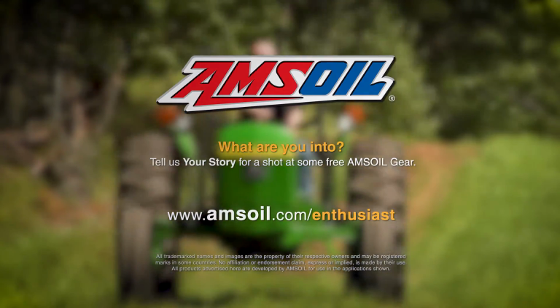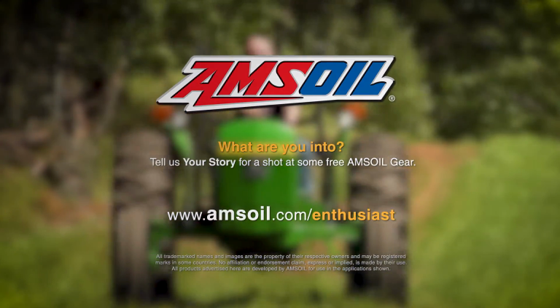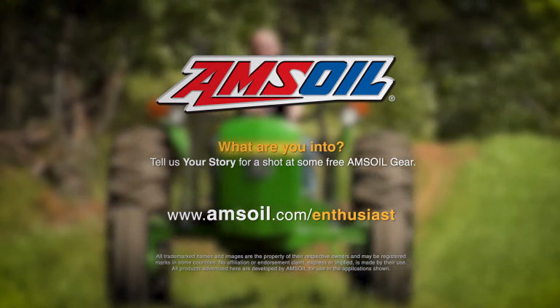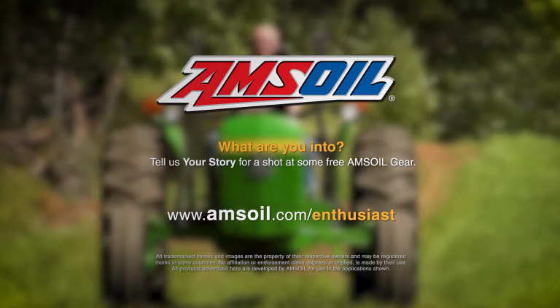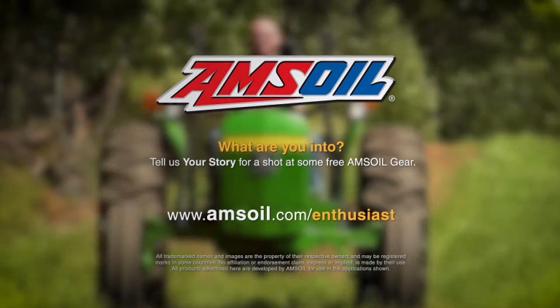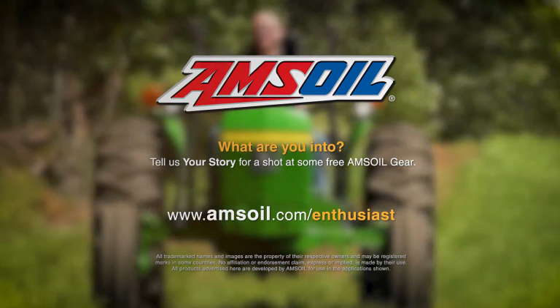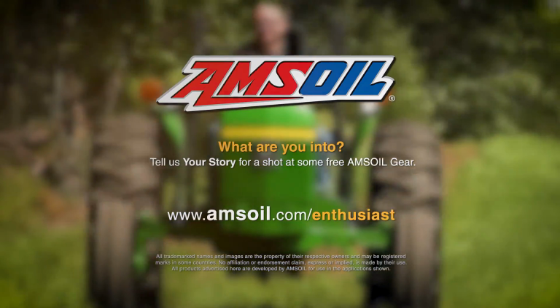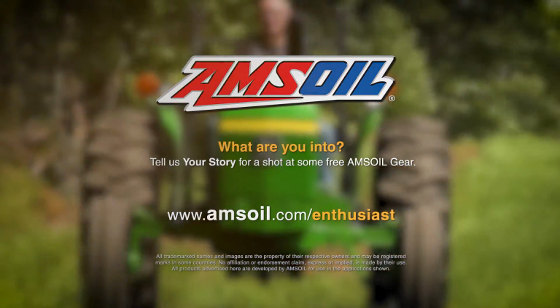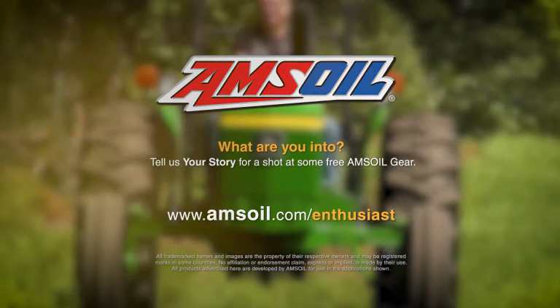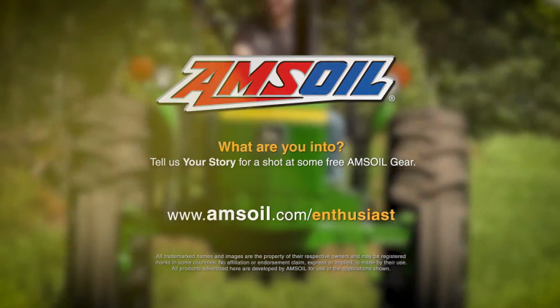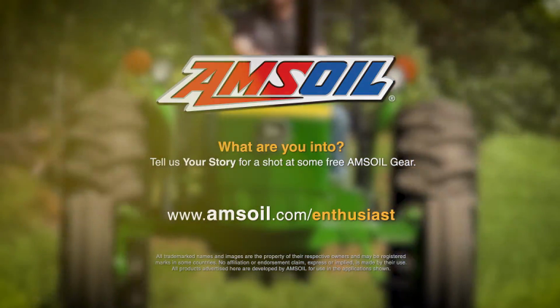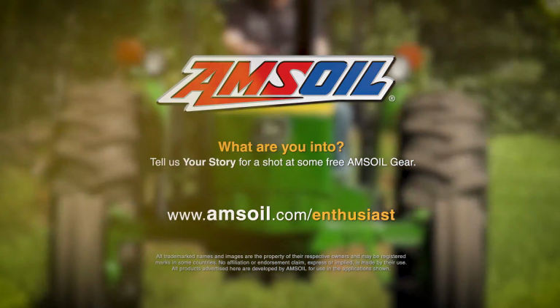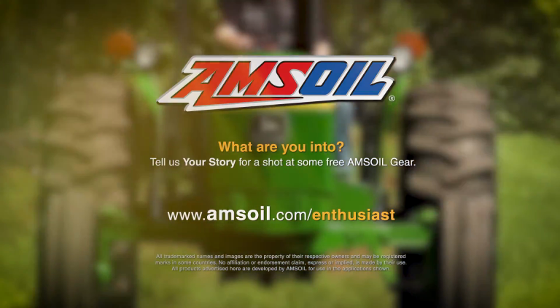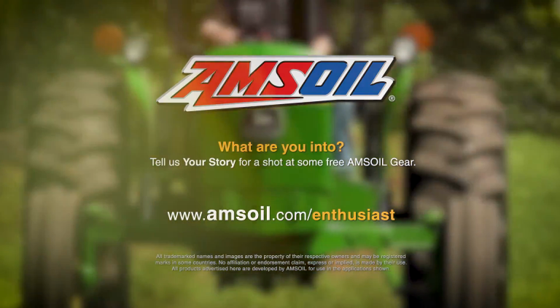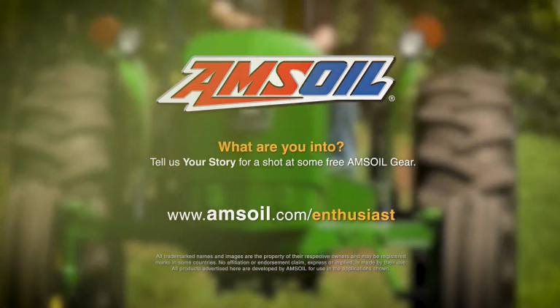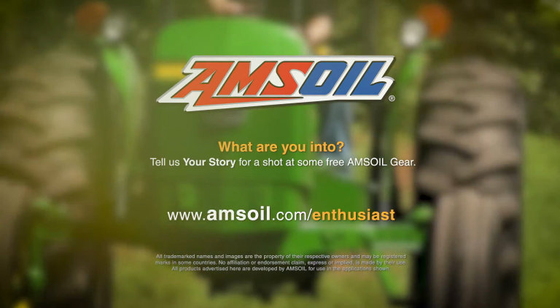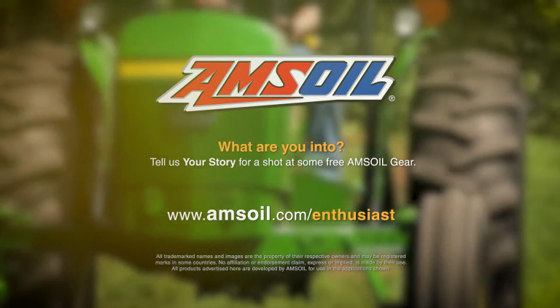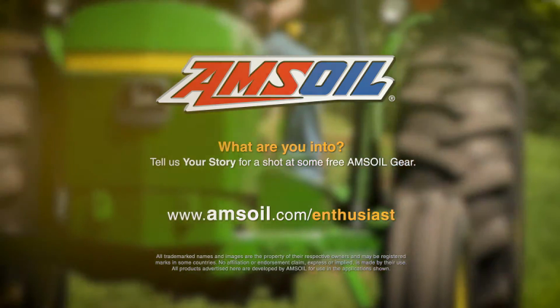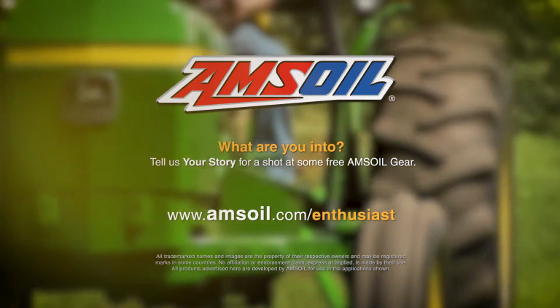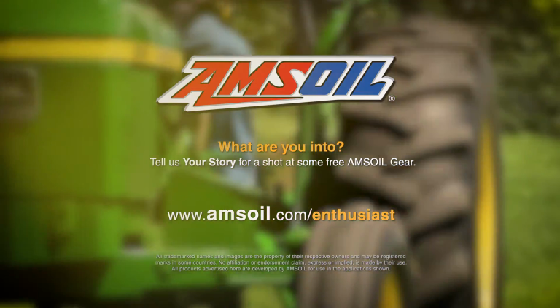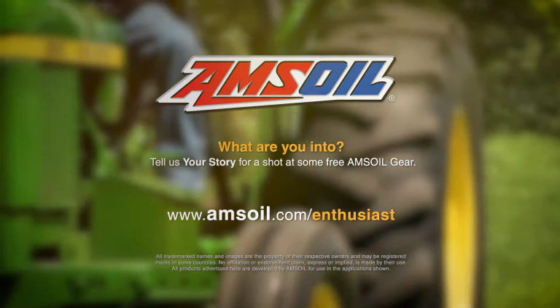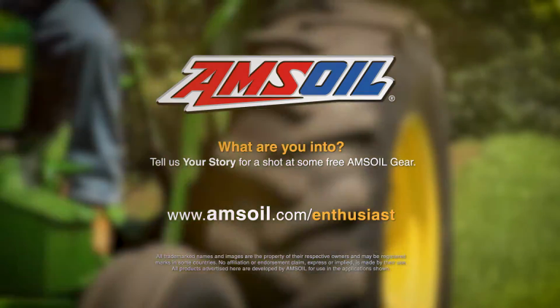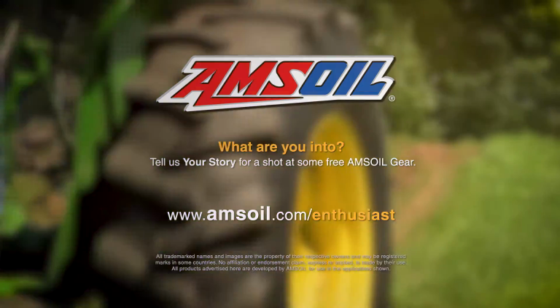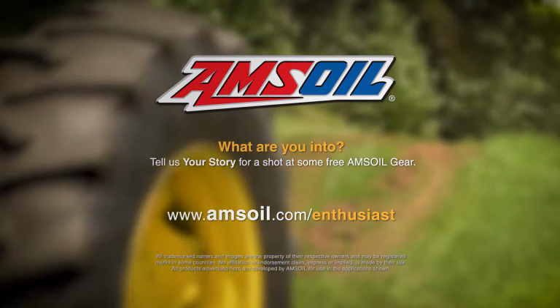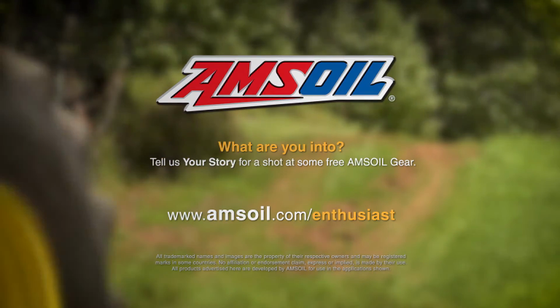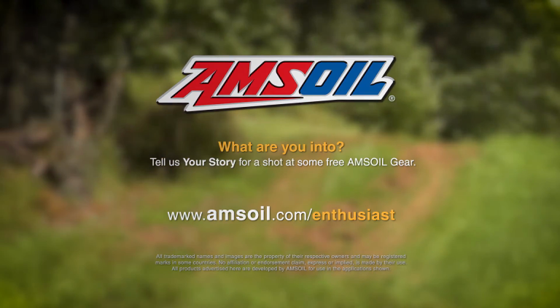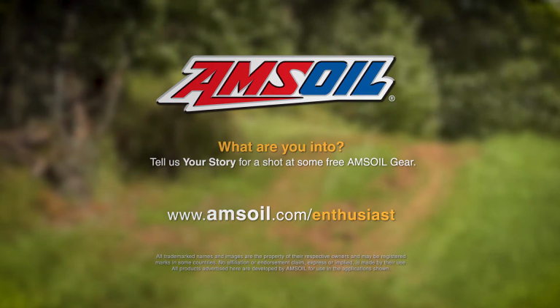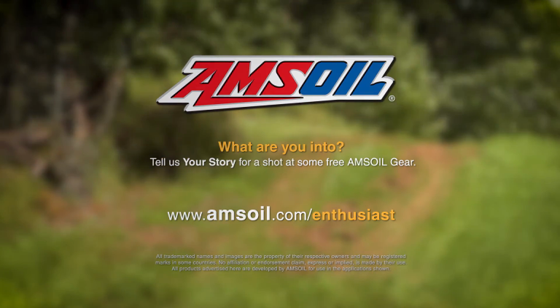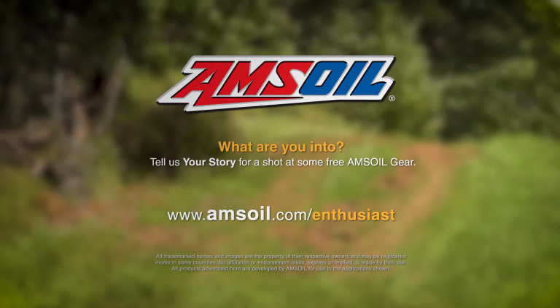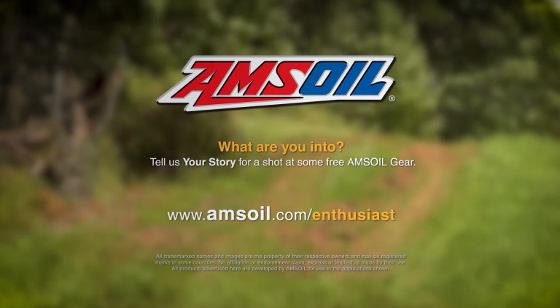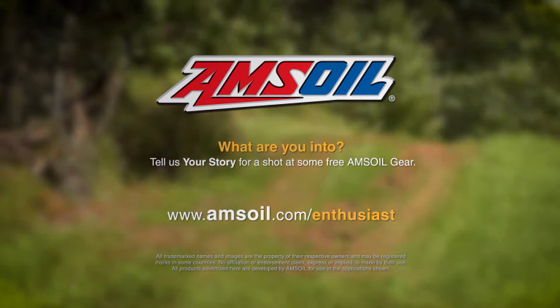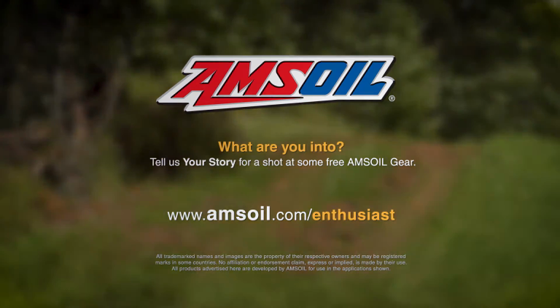I'm Darren Wallace, Technical Service Representative for AMSOIL, and I'm into tractors.